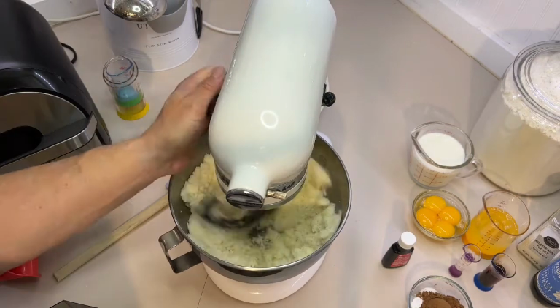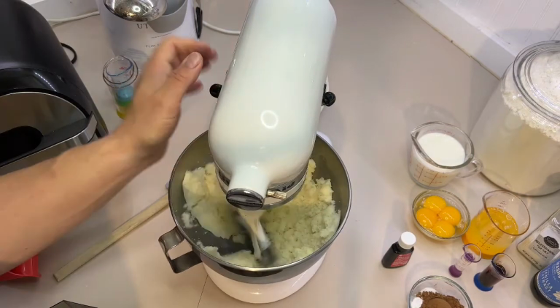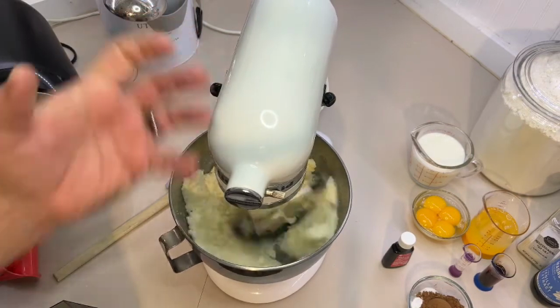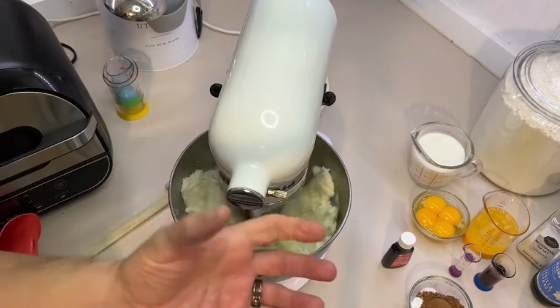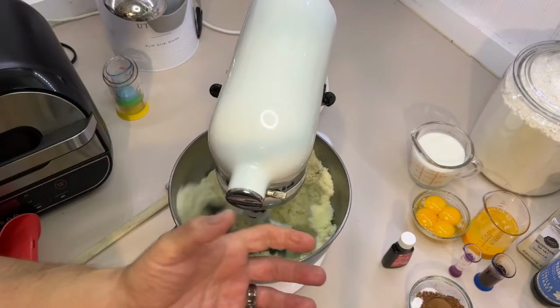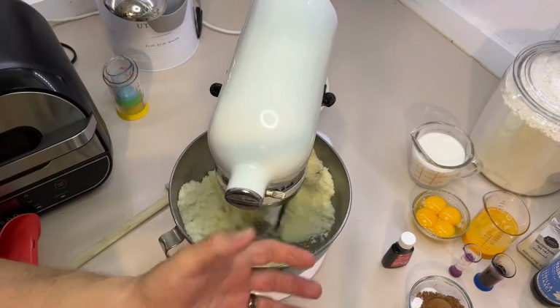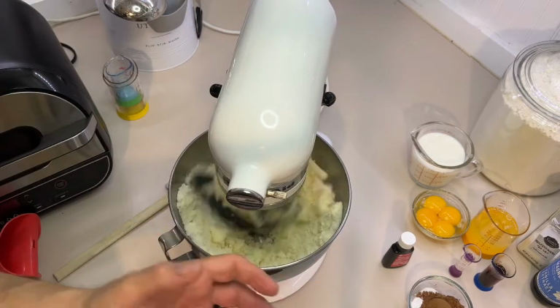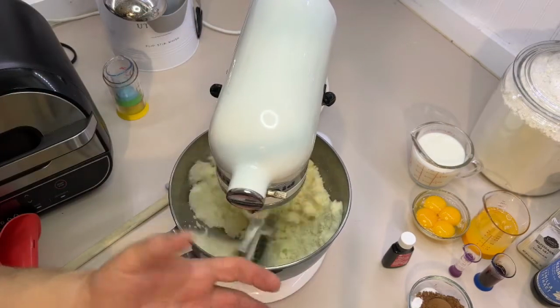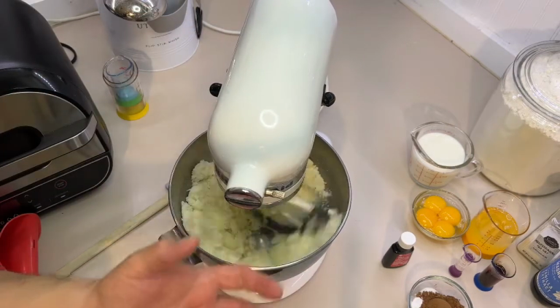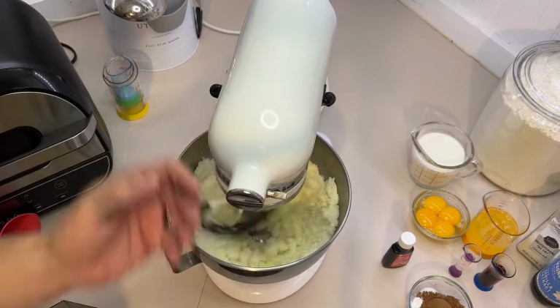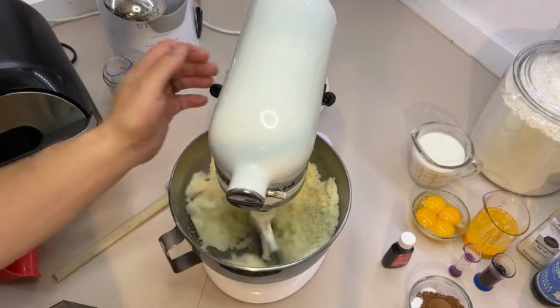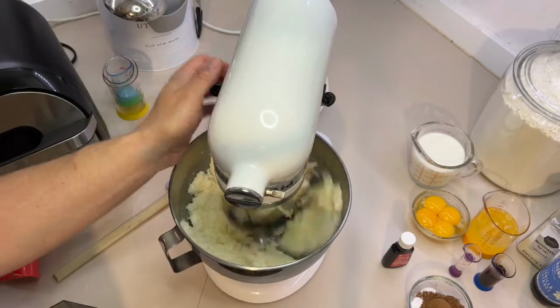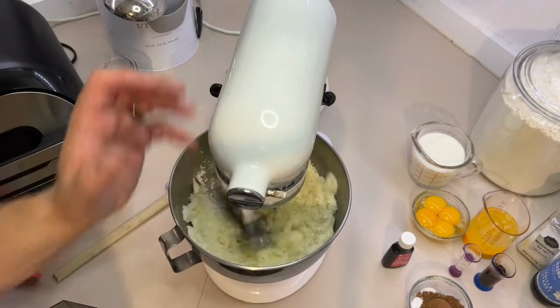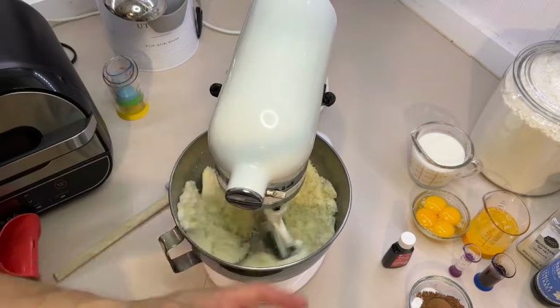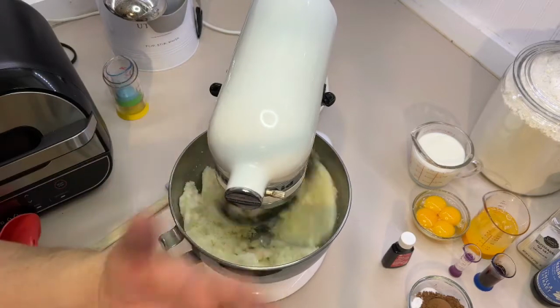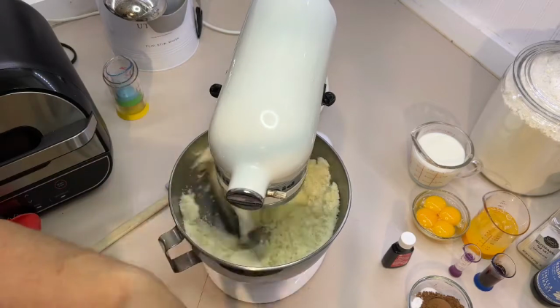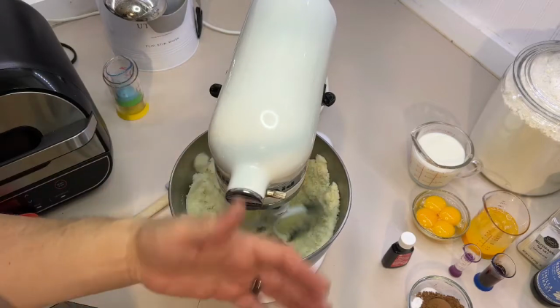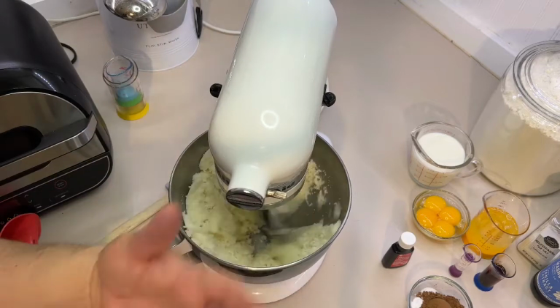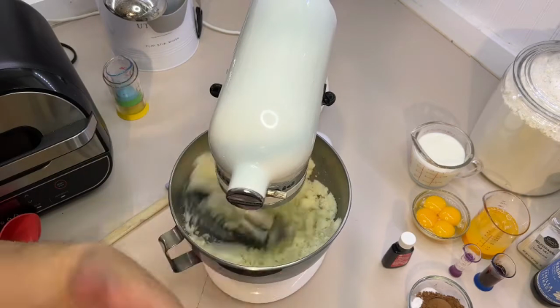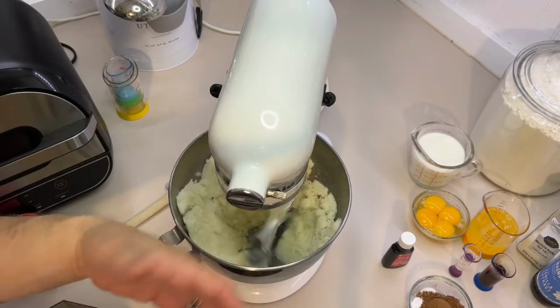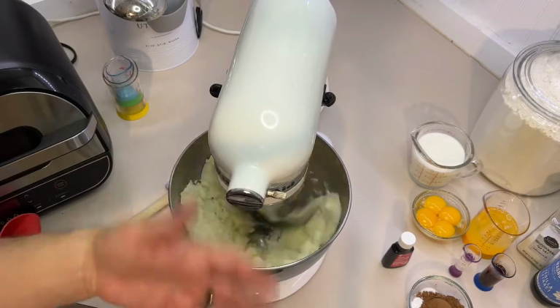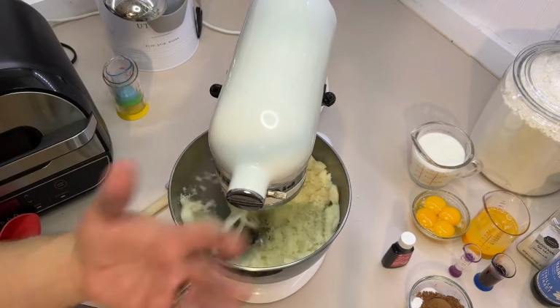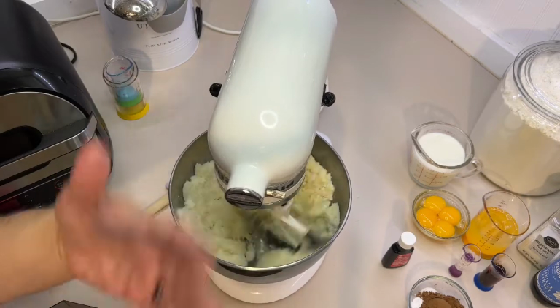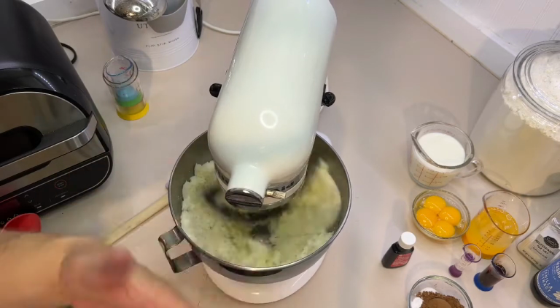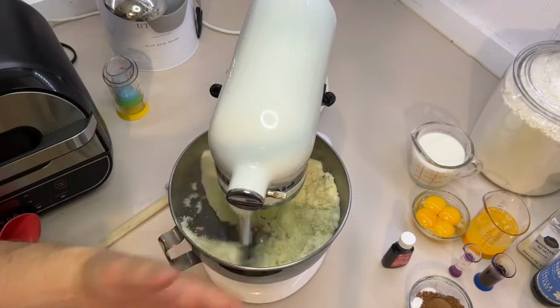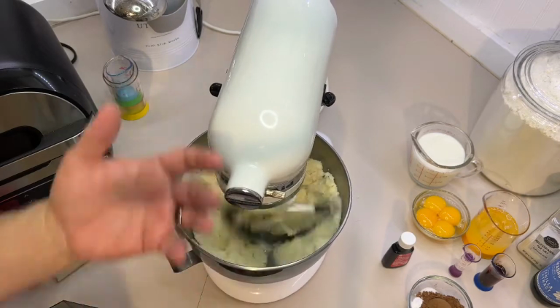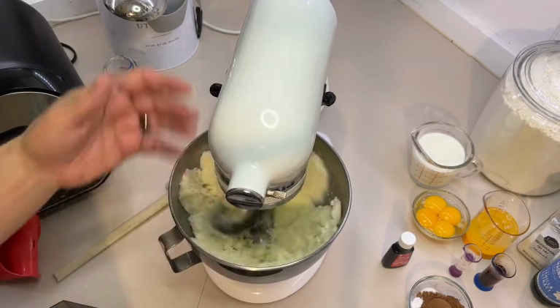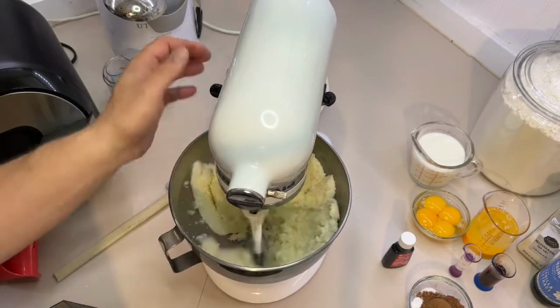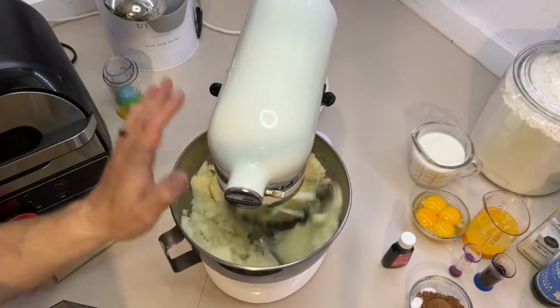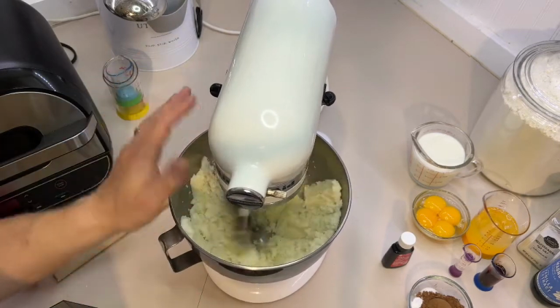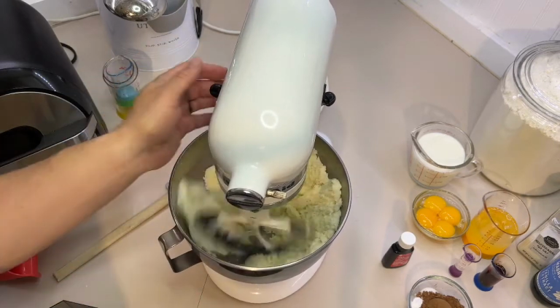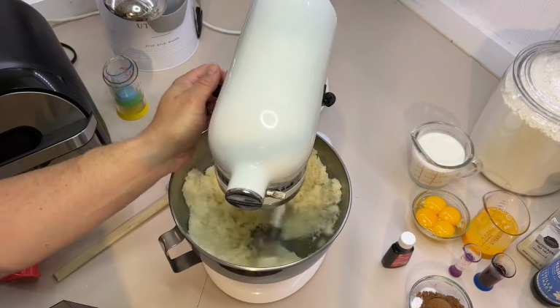It's not going to get fluffy like when you make cookies — where you cream butter and sugar until it's lighter in color. This is not going to do that.